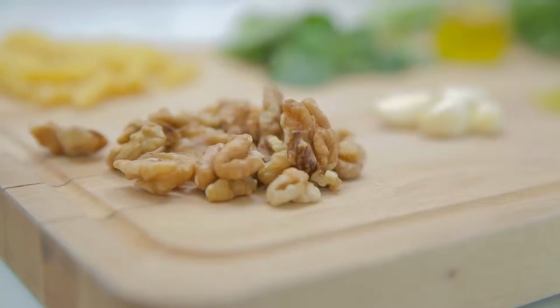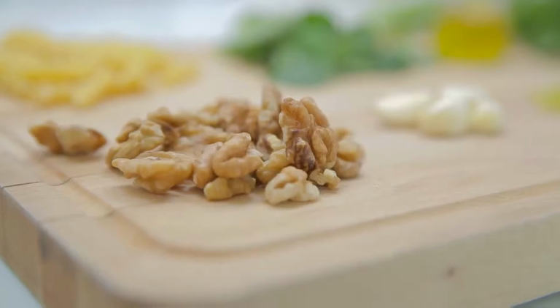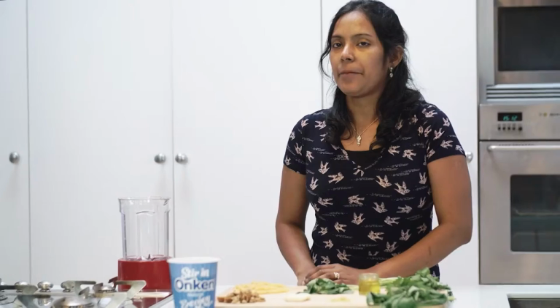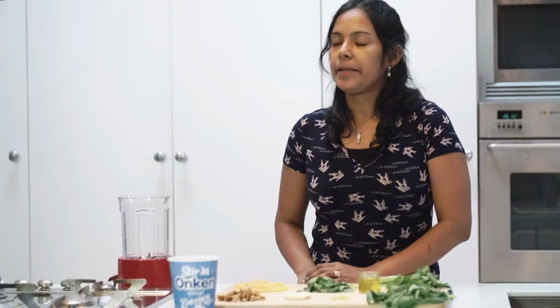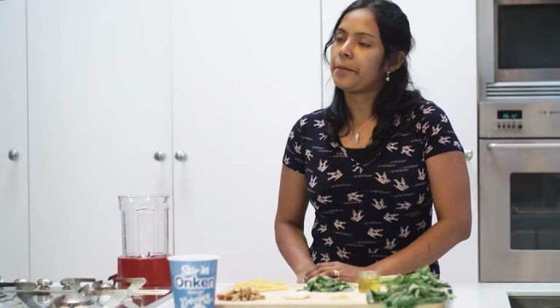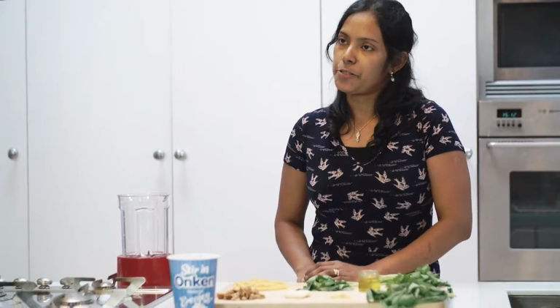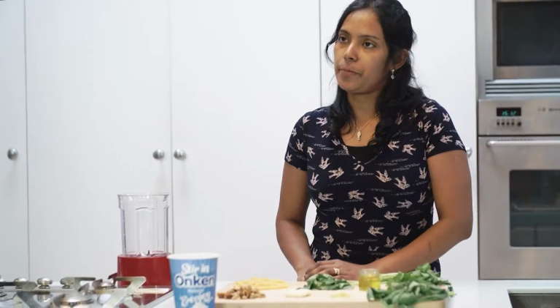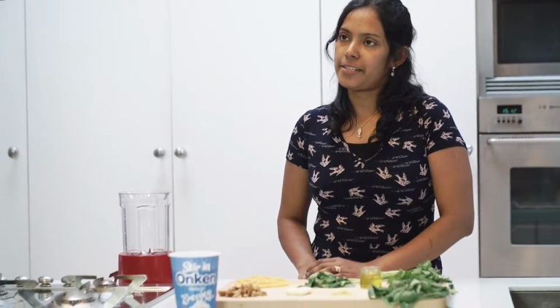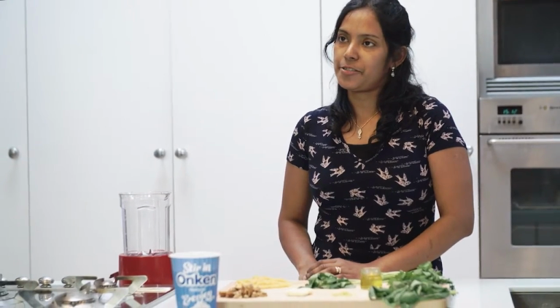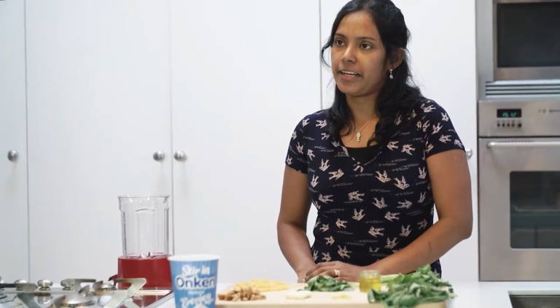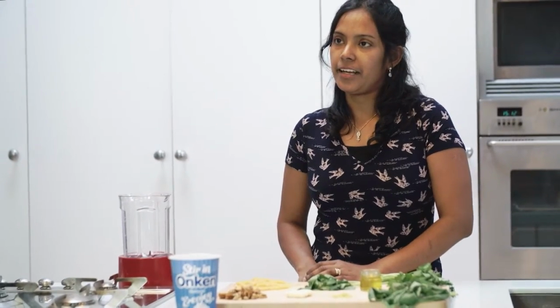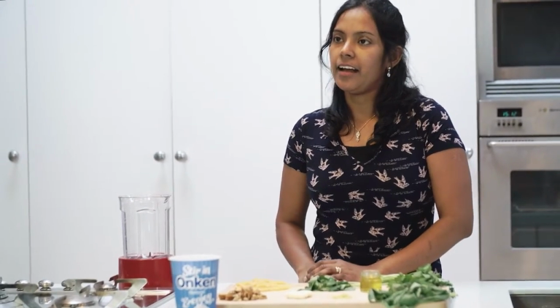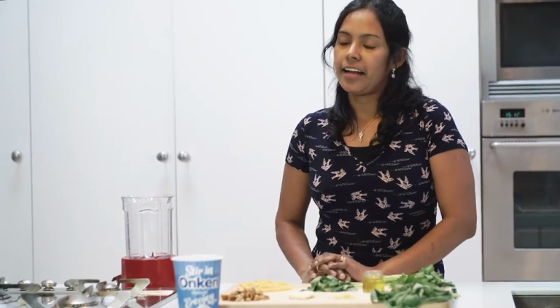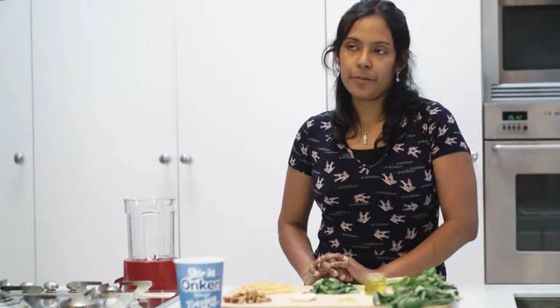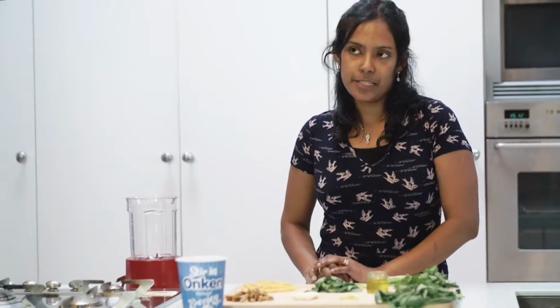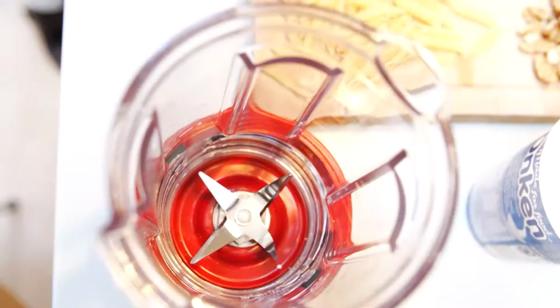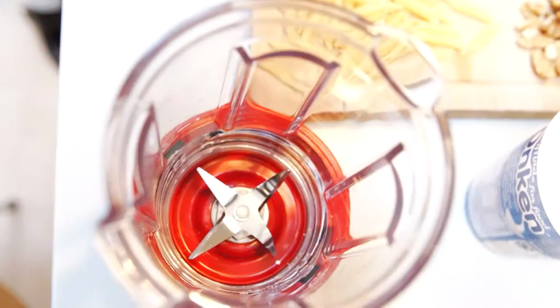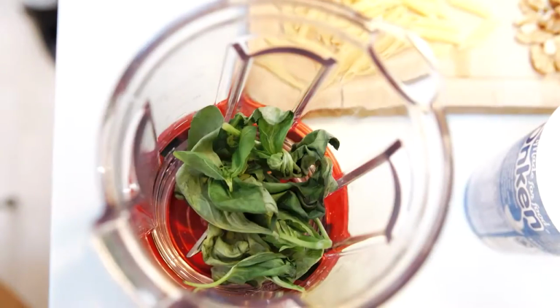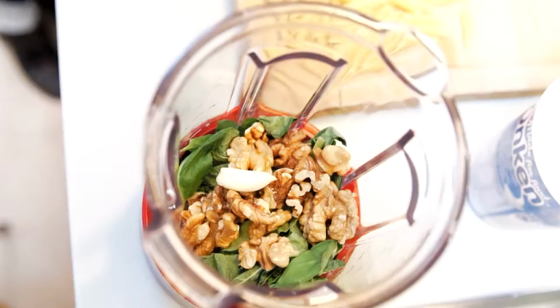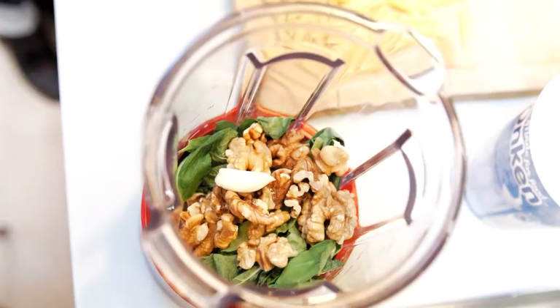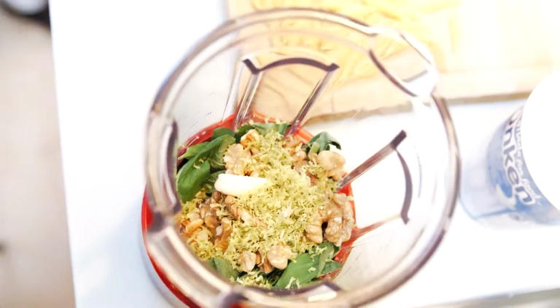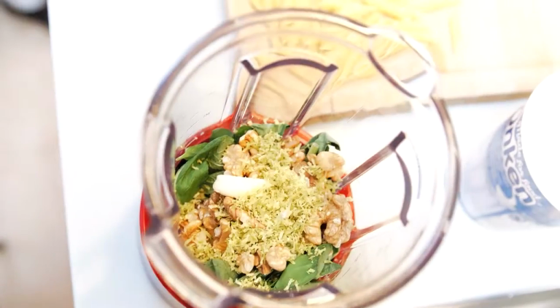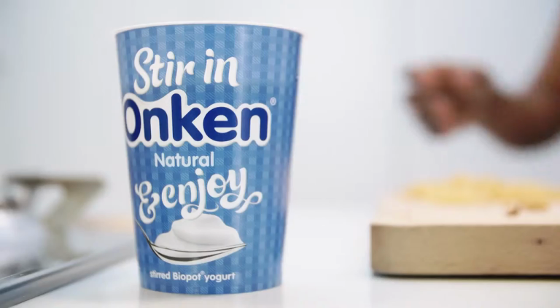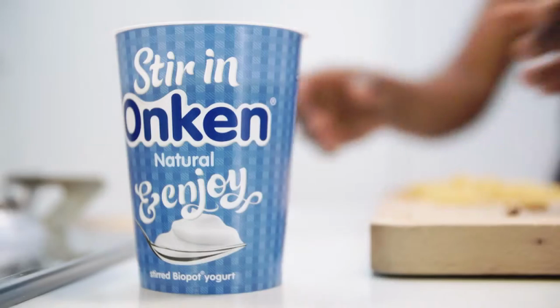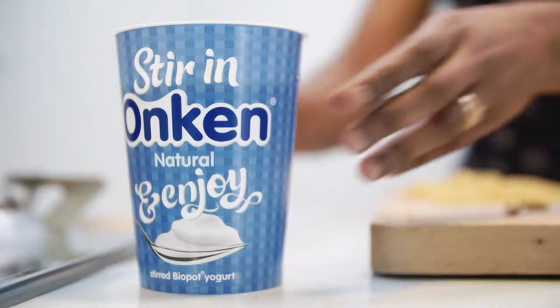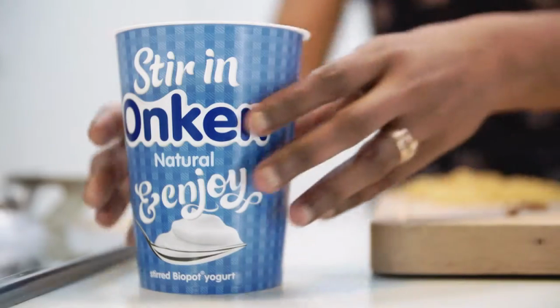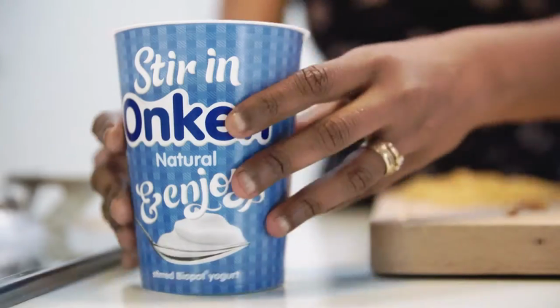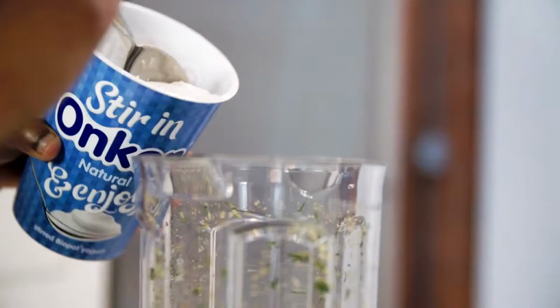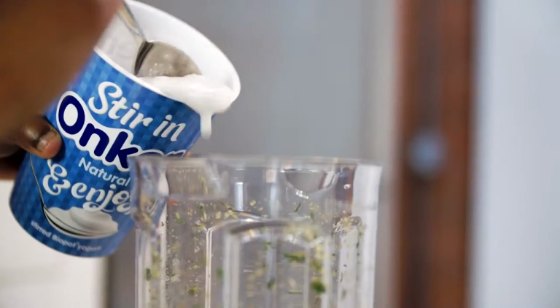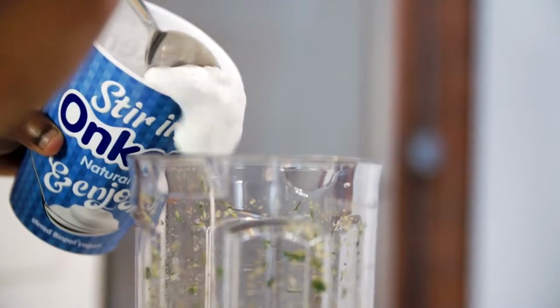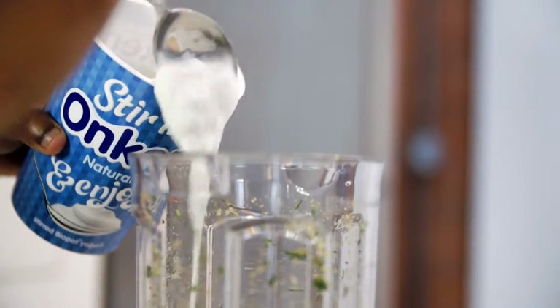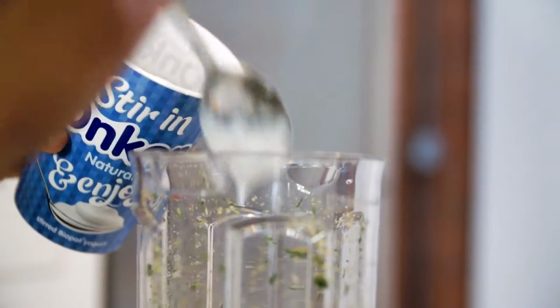I'm making pisto pasta today and I'm using Onken yogurt because it gives a richer and creamier taste.